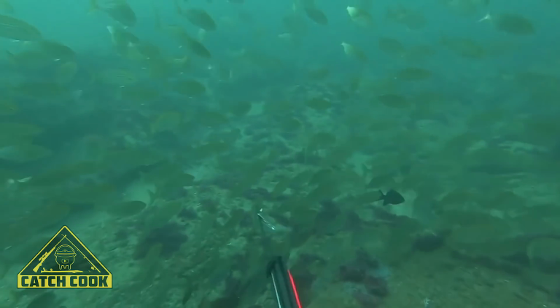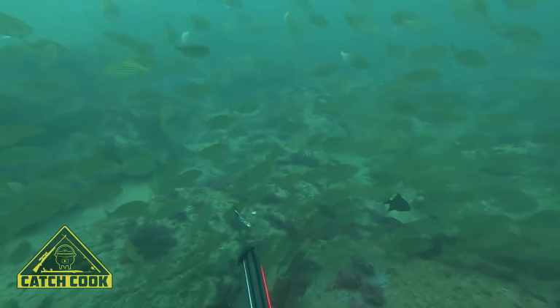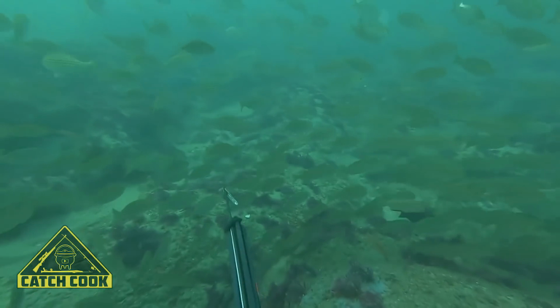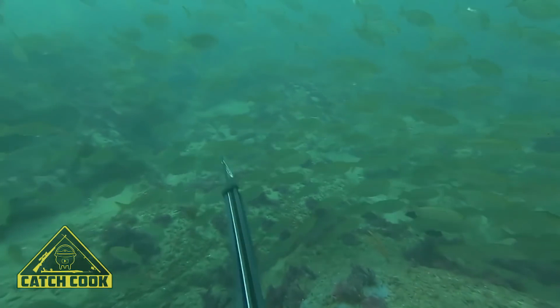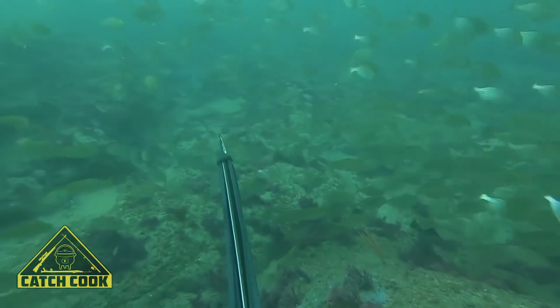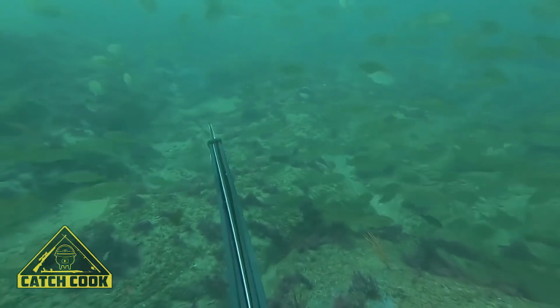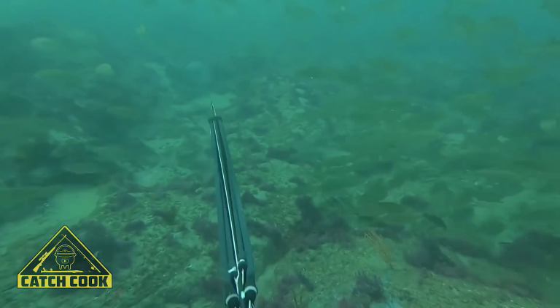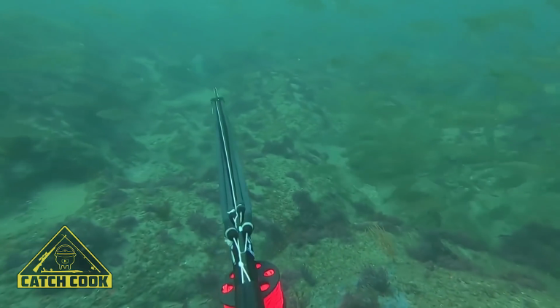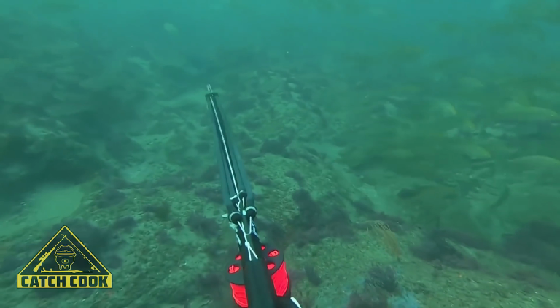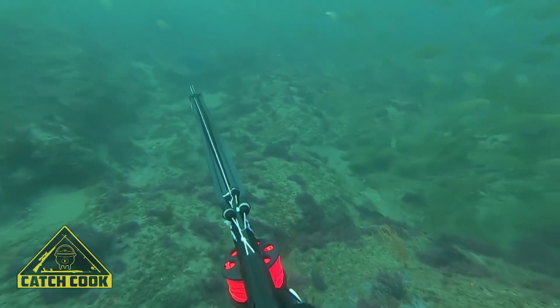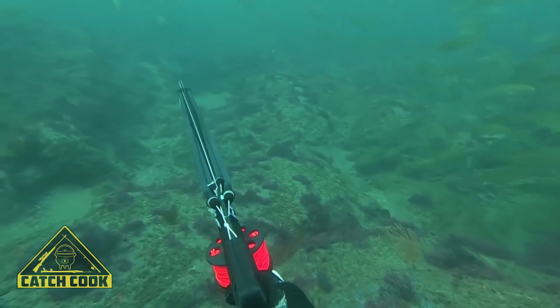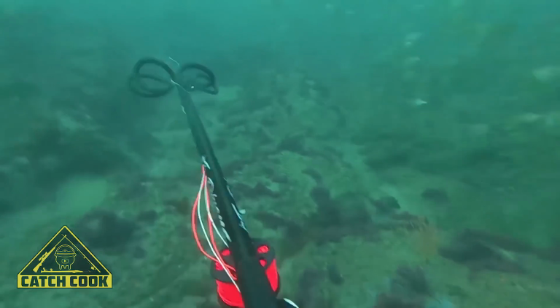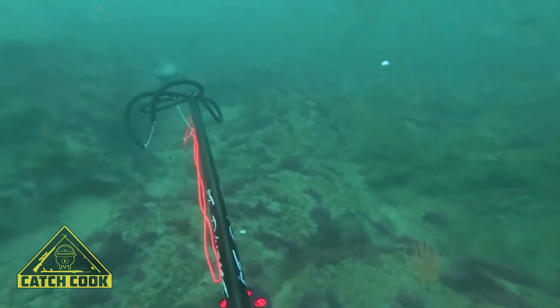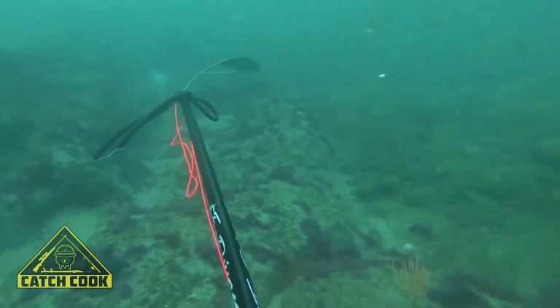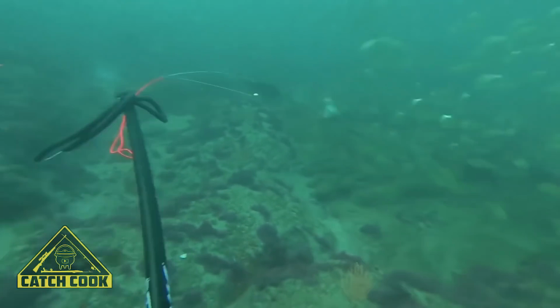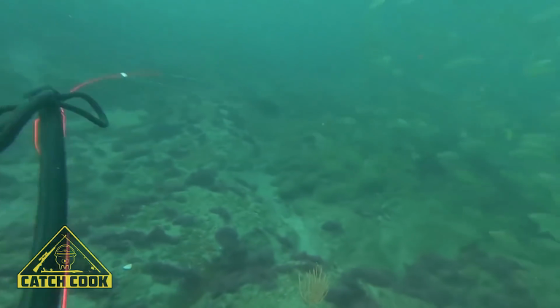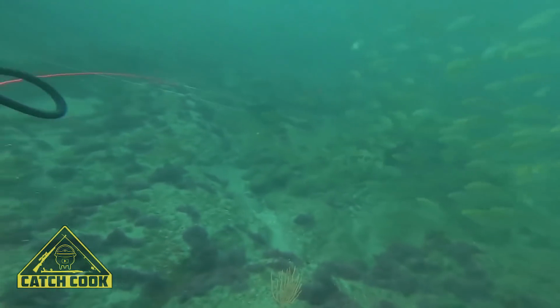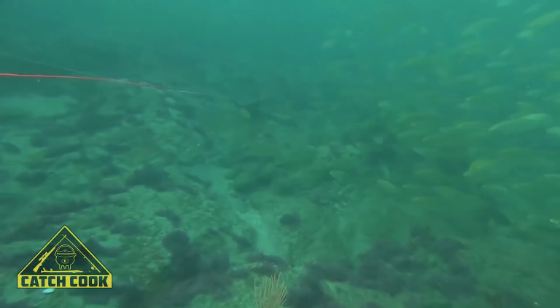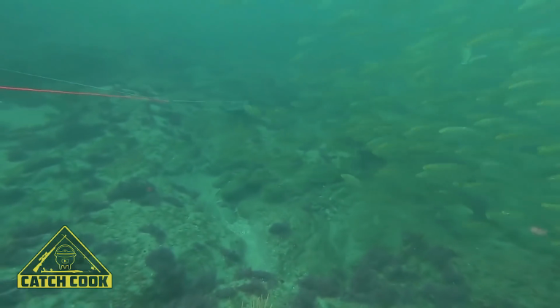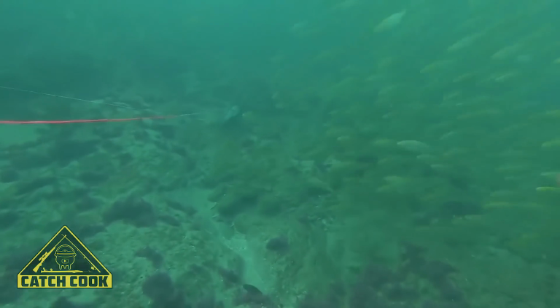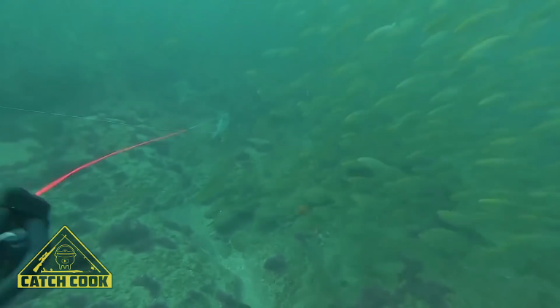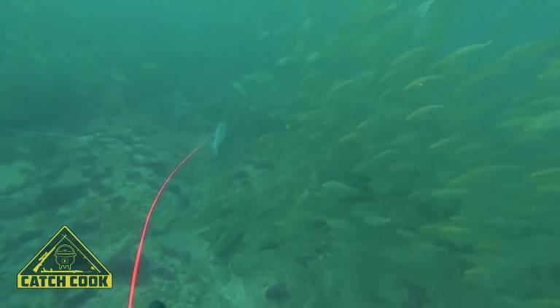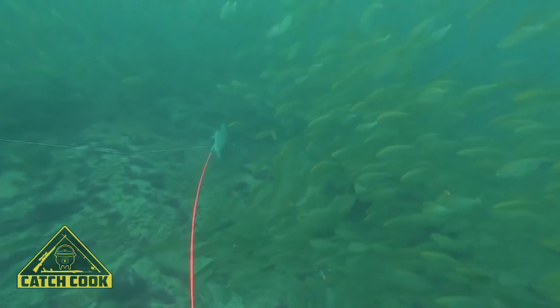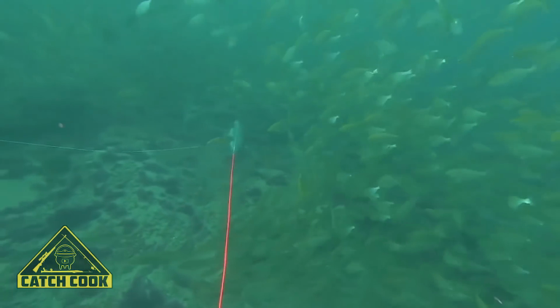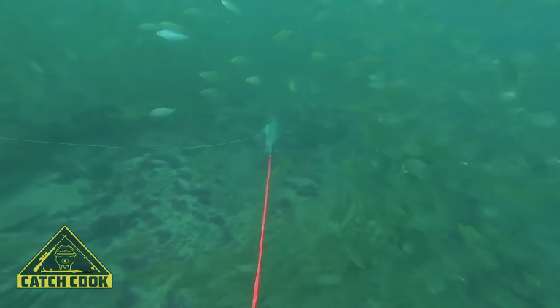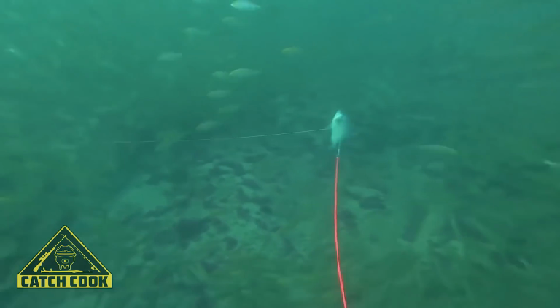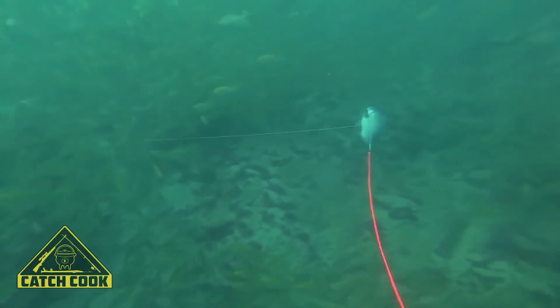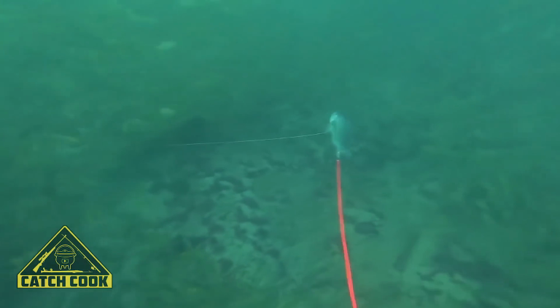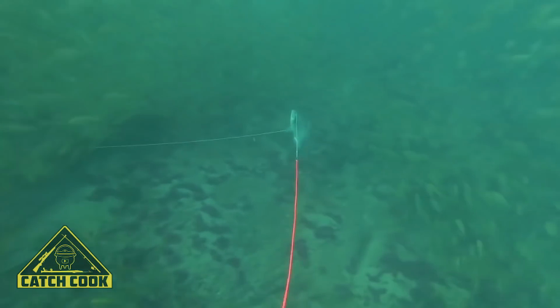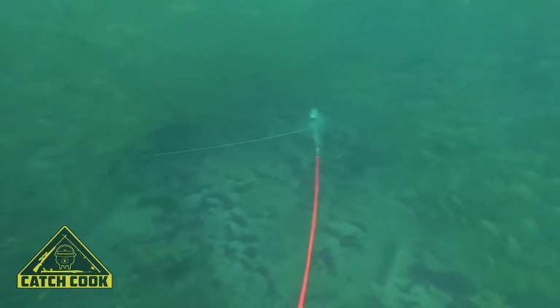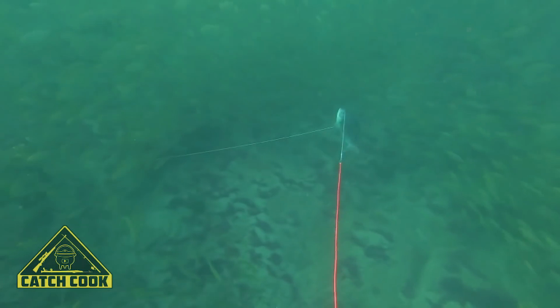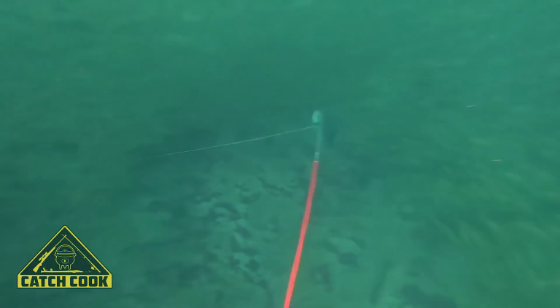Some big blue fish, which I managed to string one through the eyes, and thought that would be a good size for a meal.